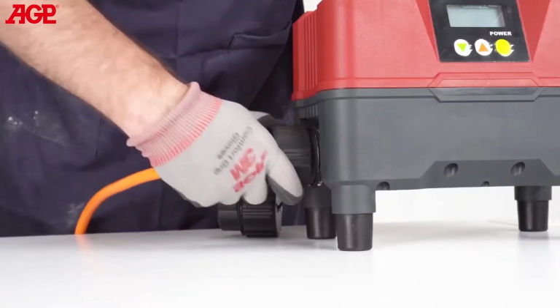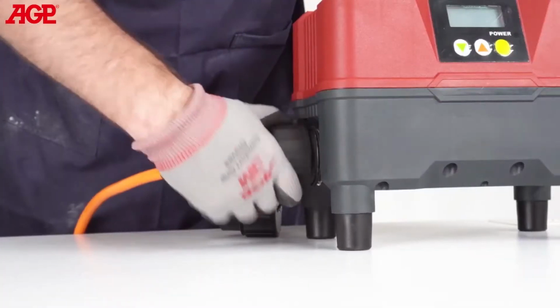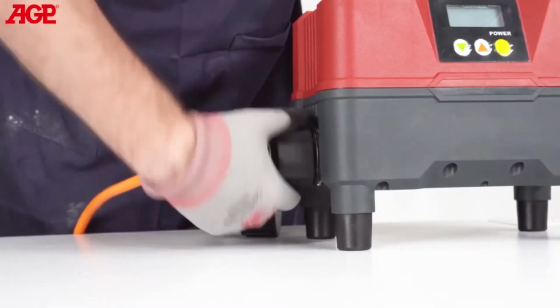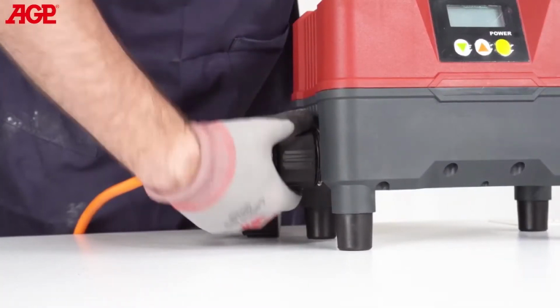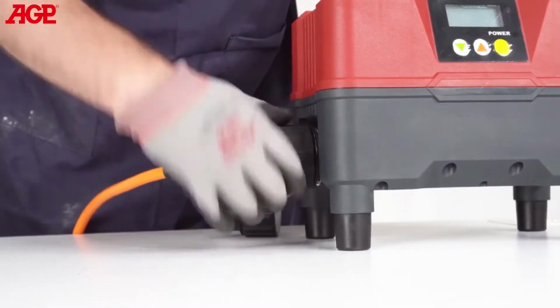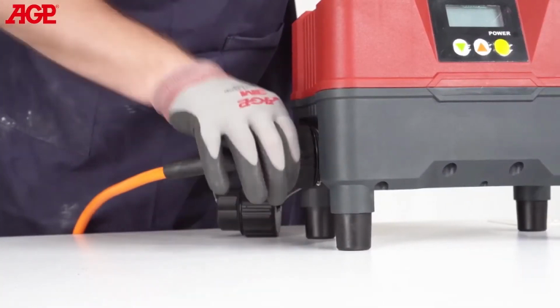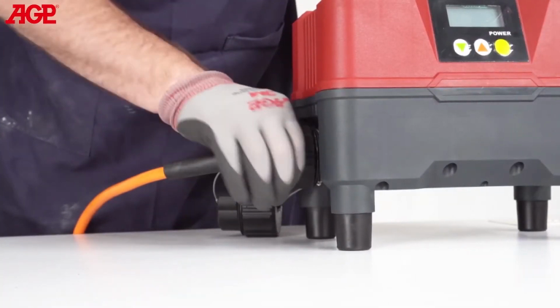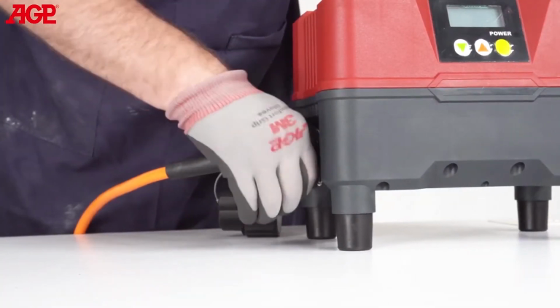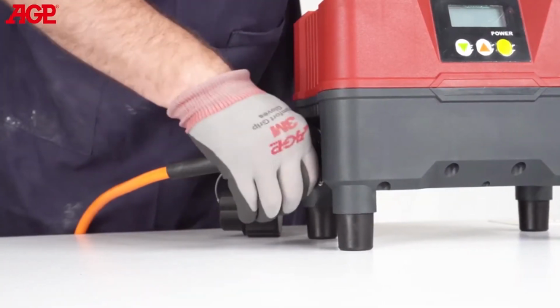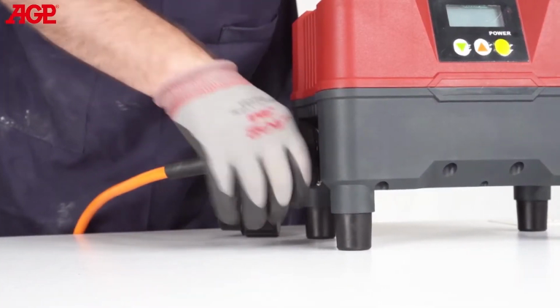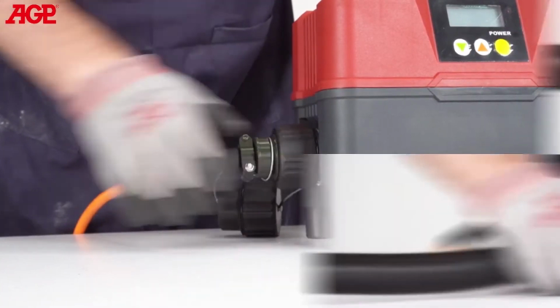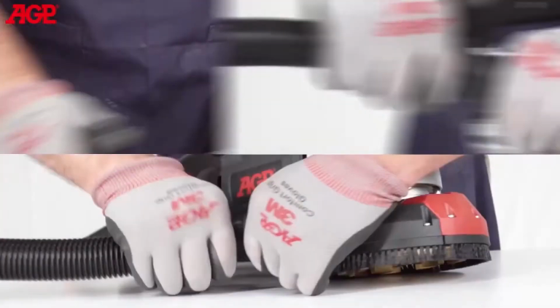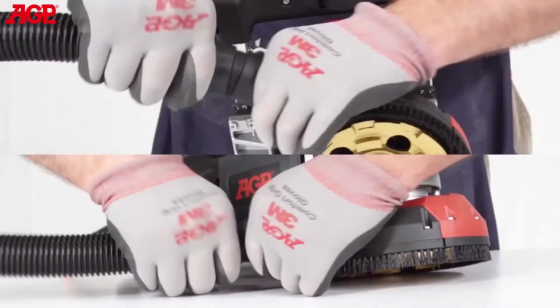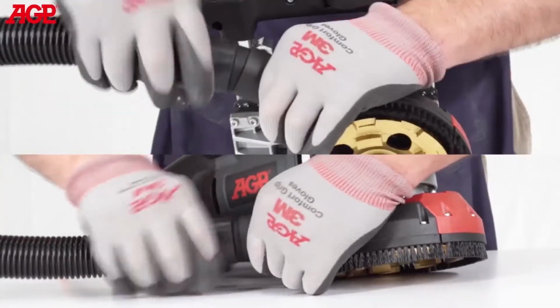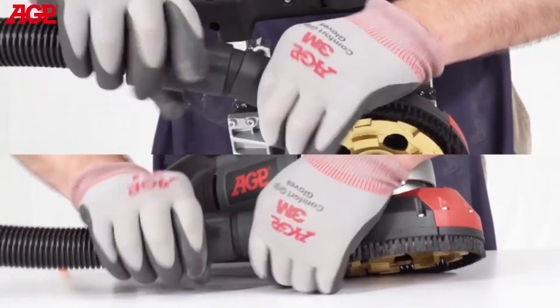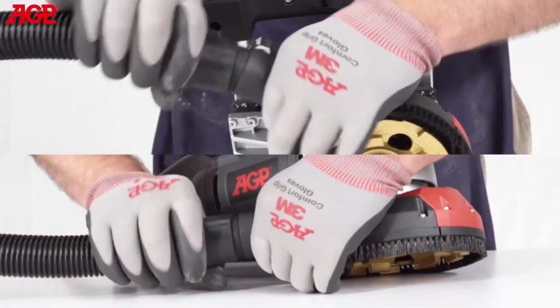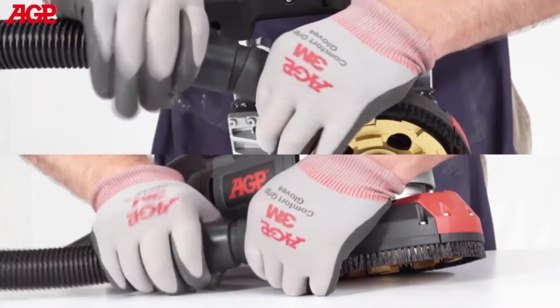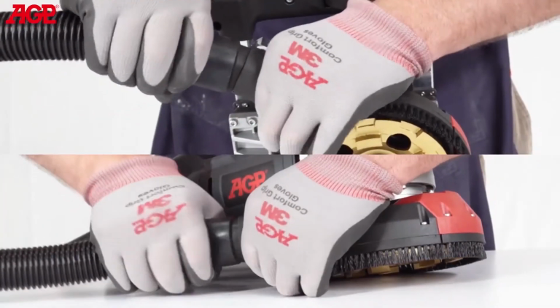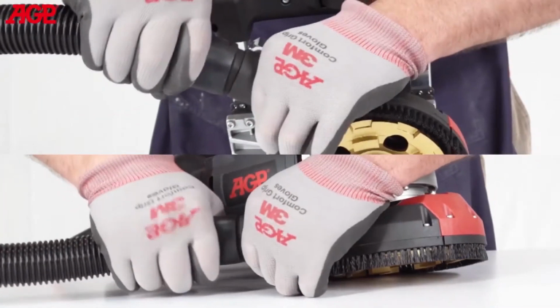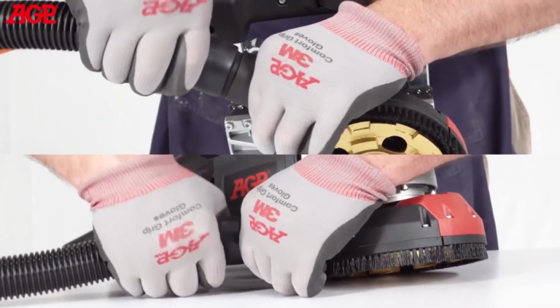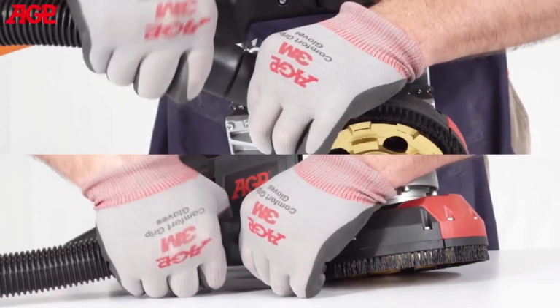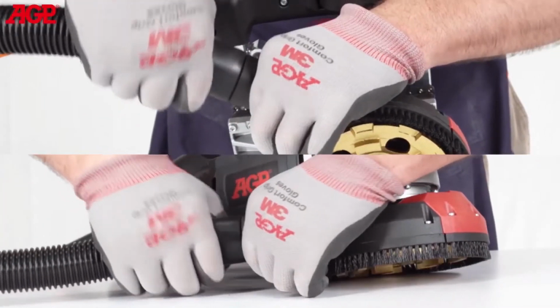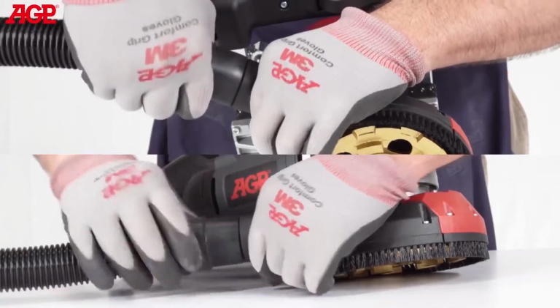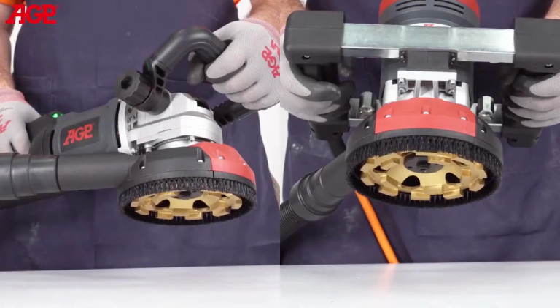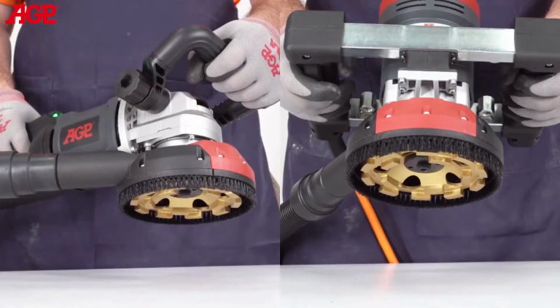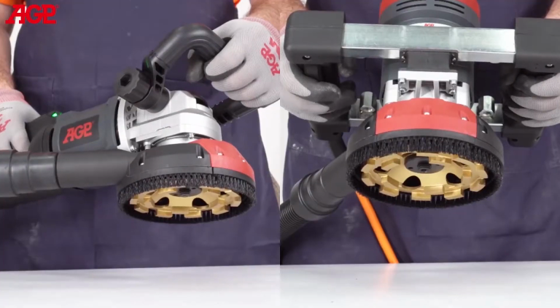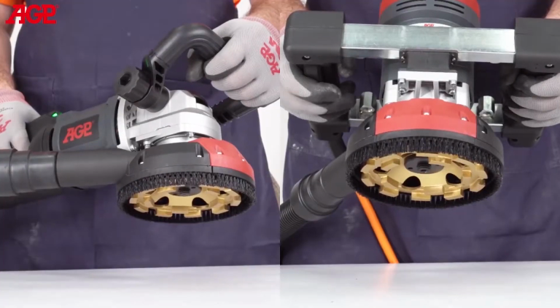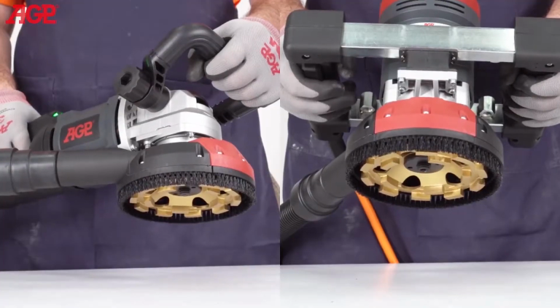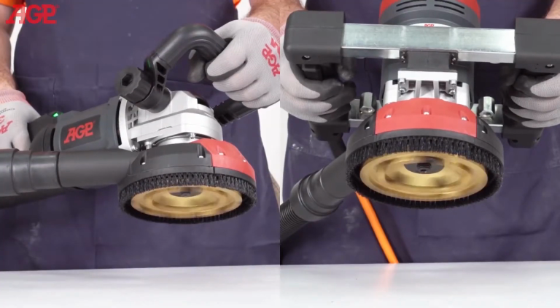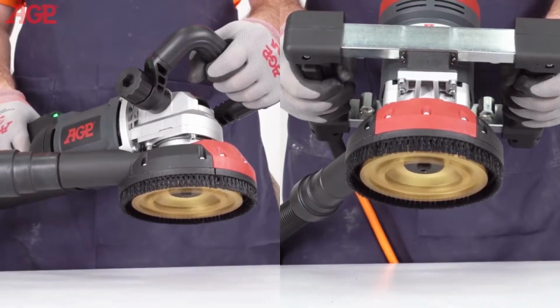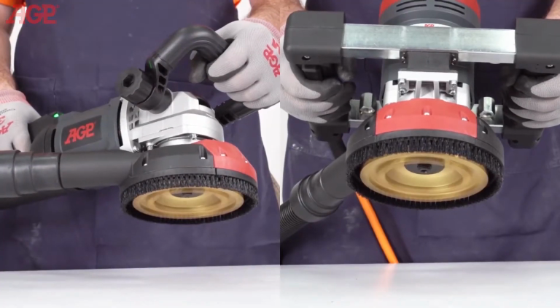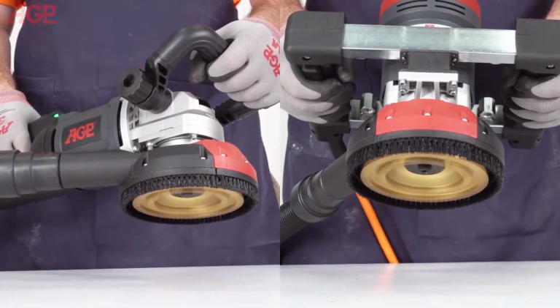Connect to the converter, connect your vacuum cleaner, and you're ready to work.